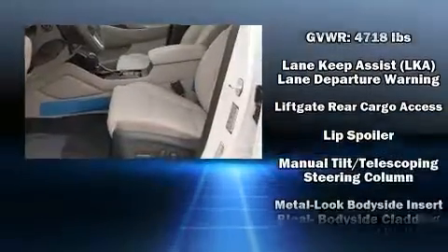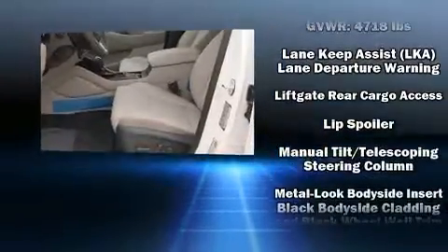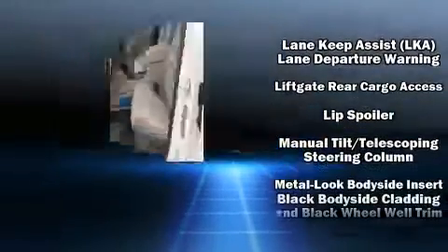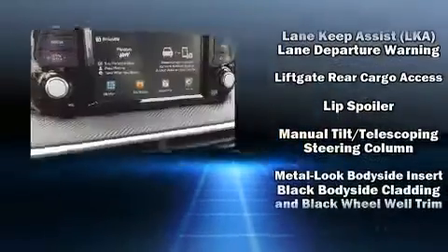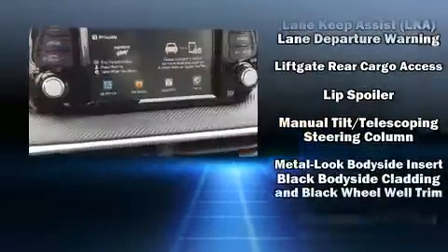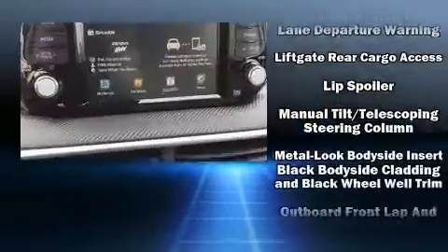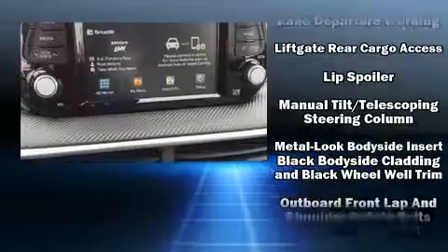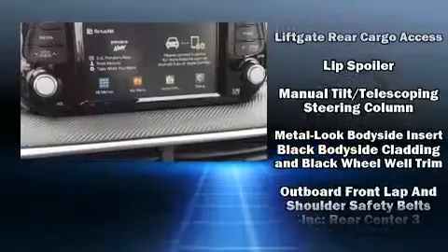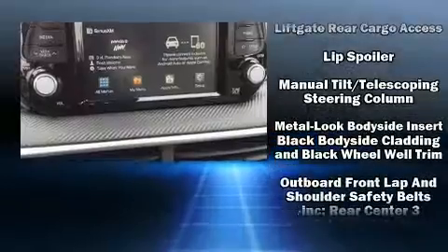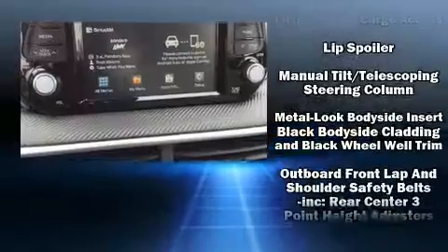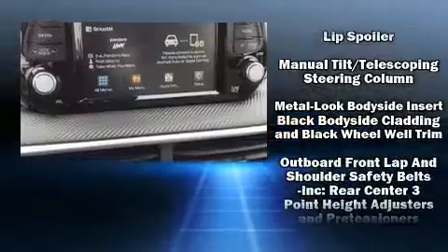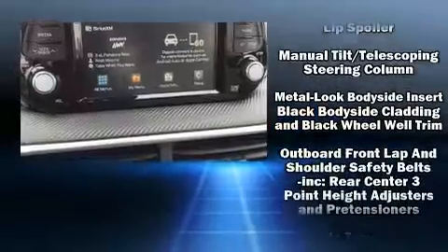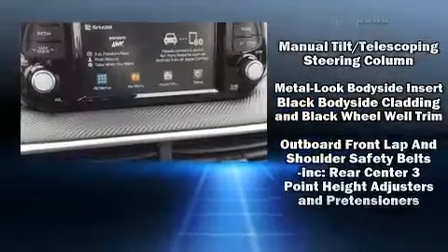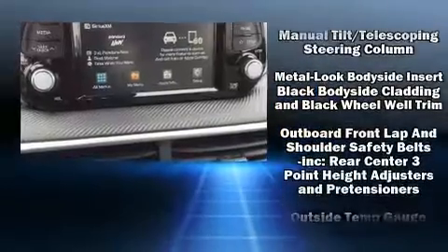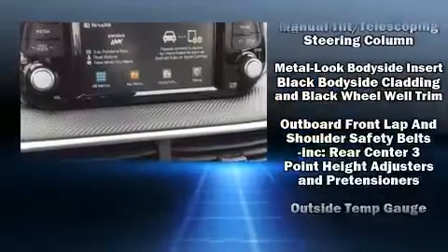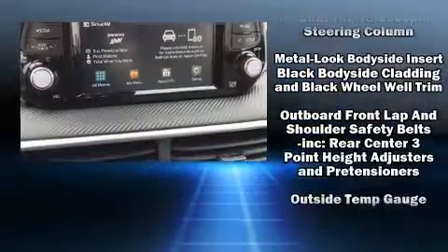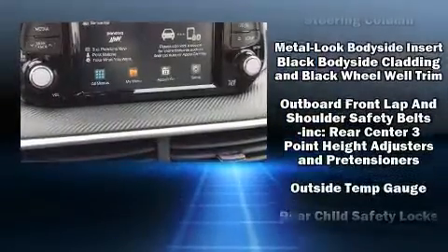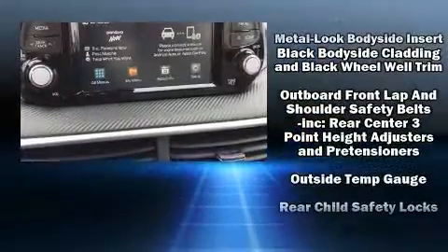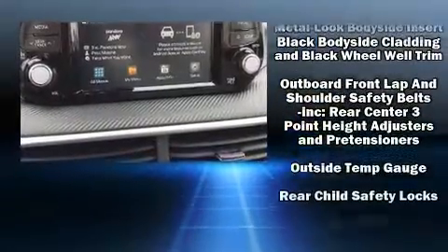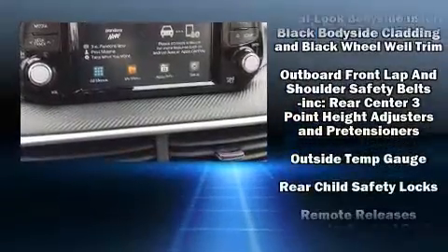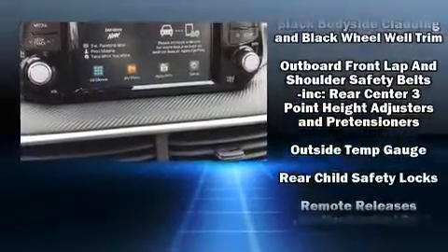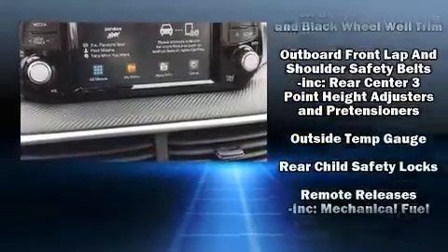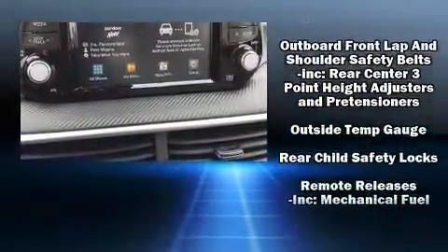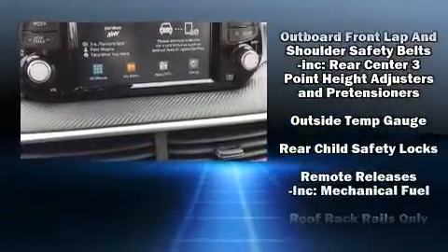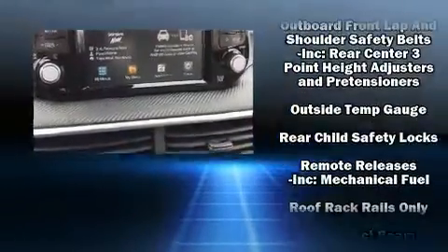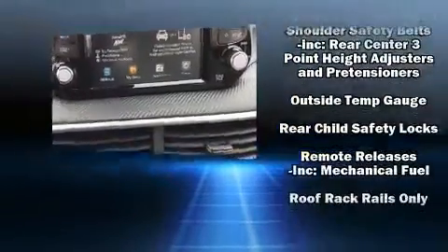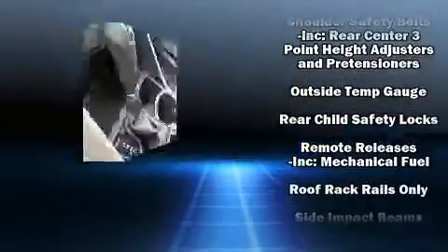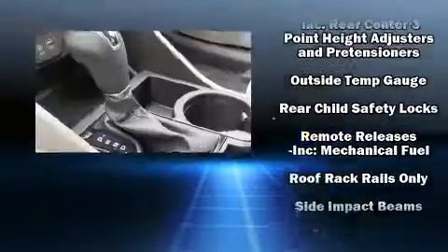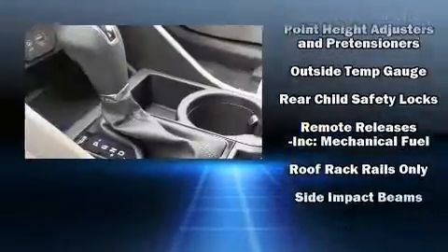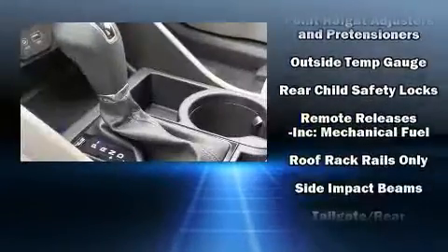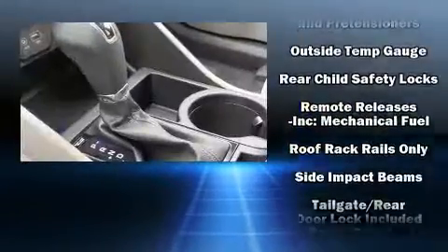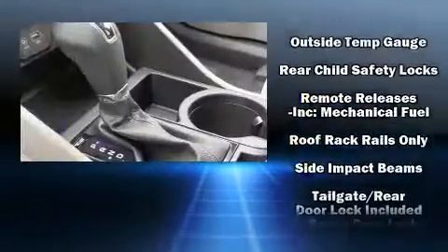Audio features include an AM-FM radio and six speakers providing excellent sound throughout the cabin.